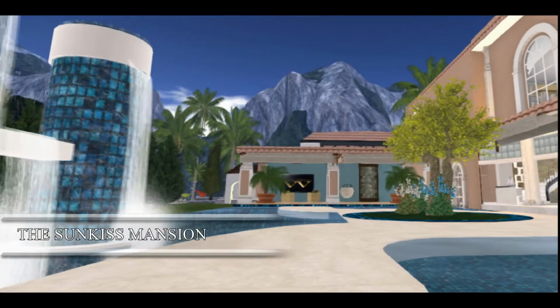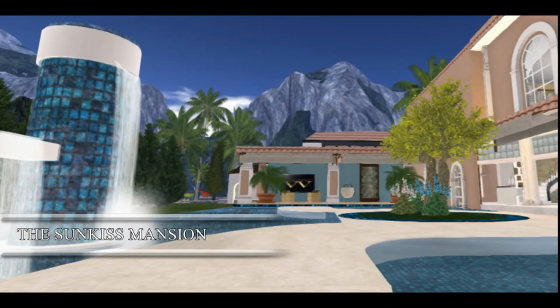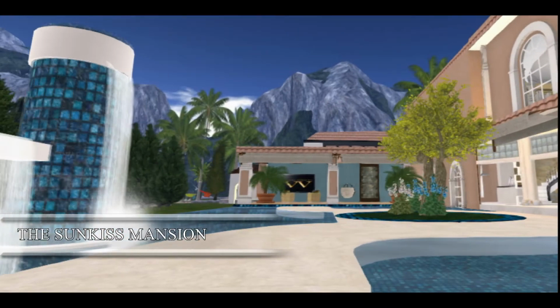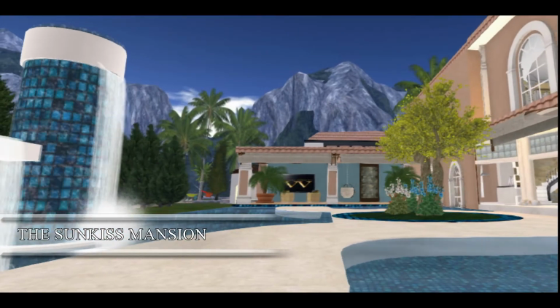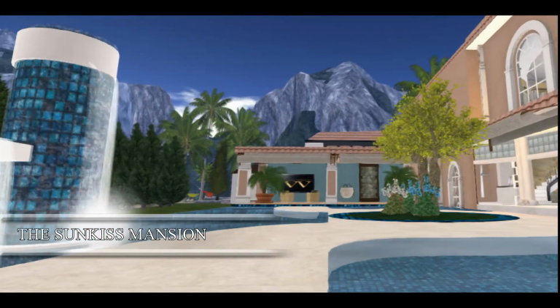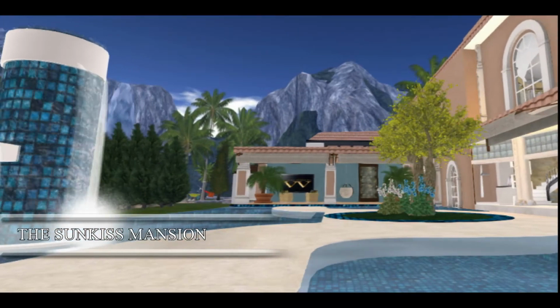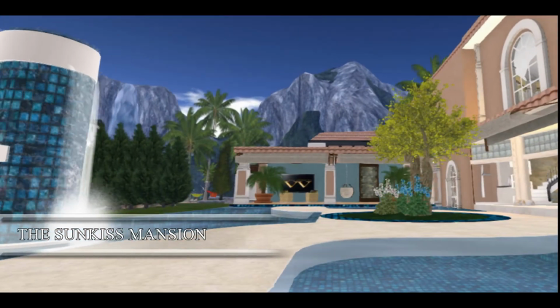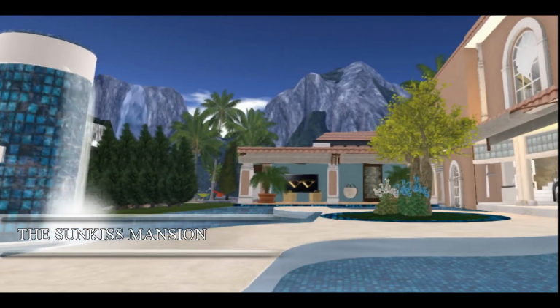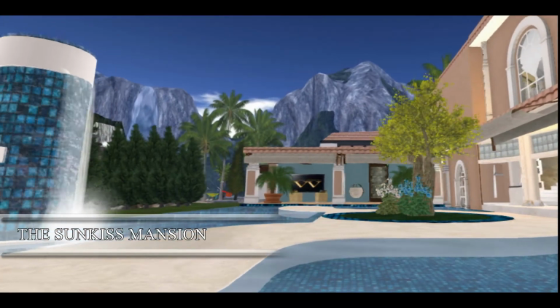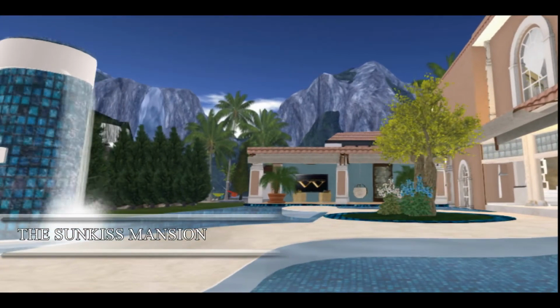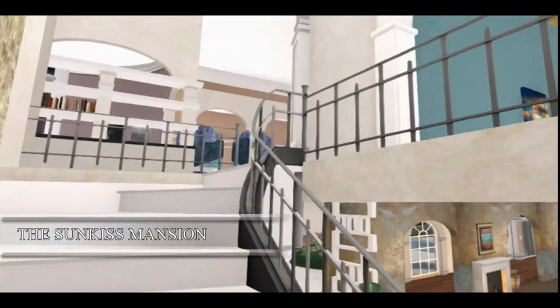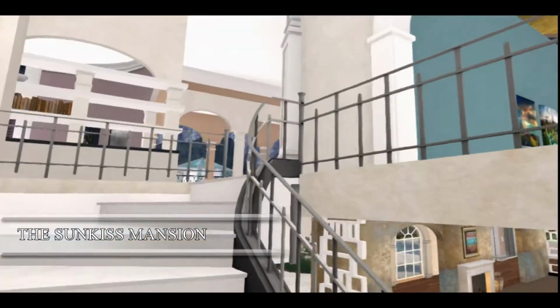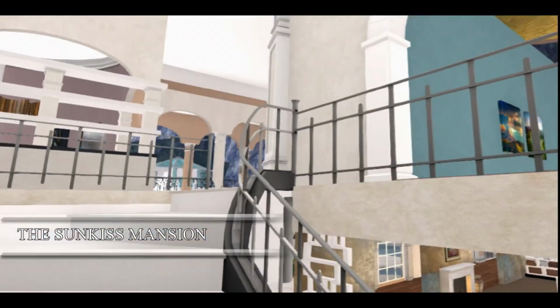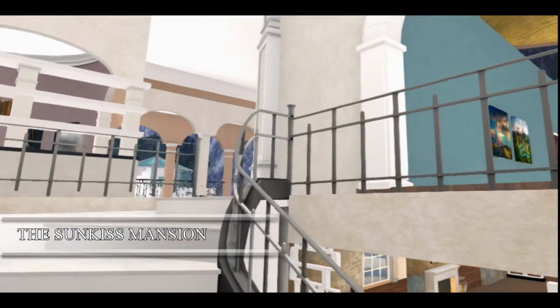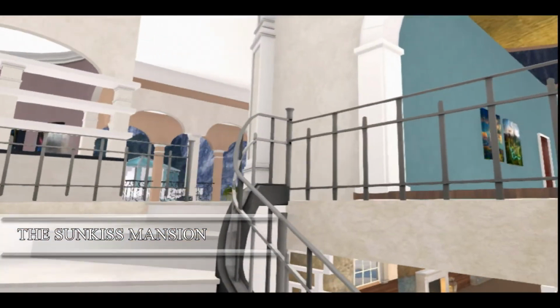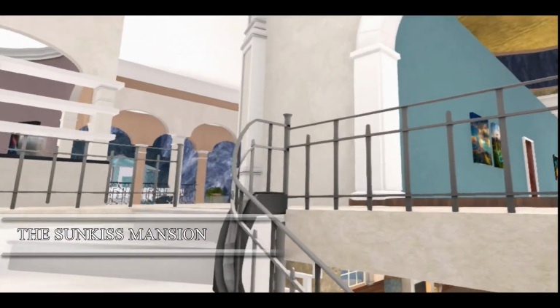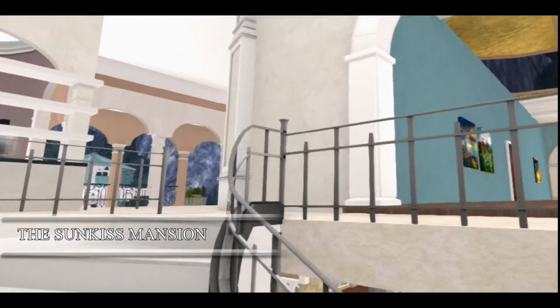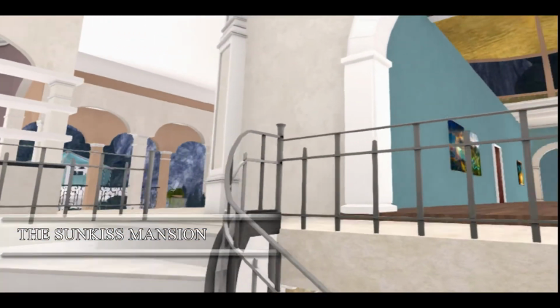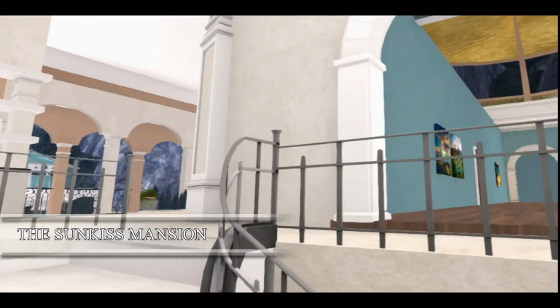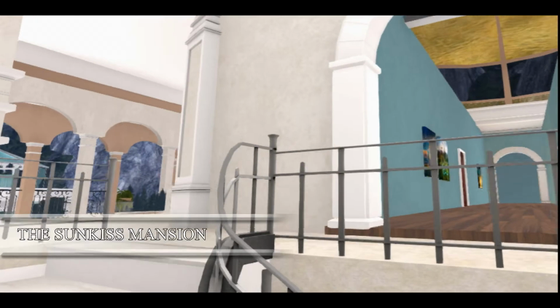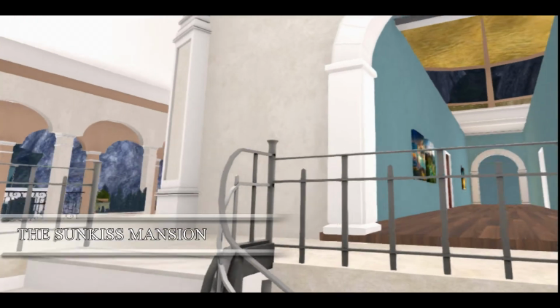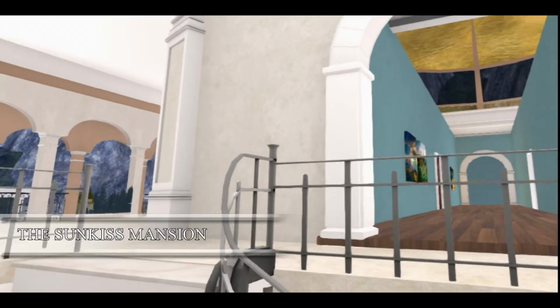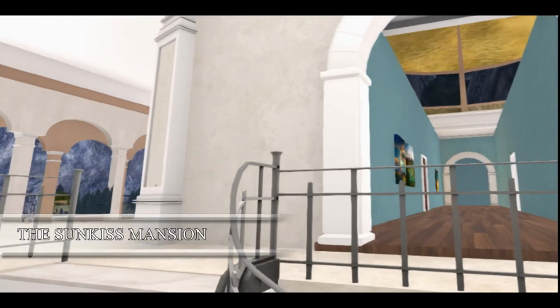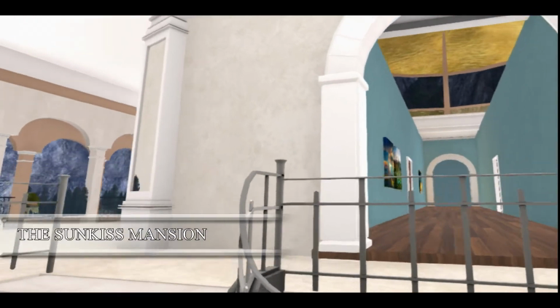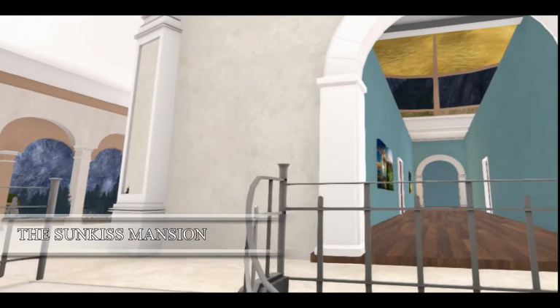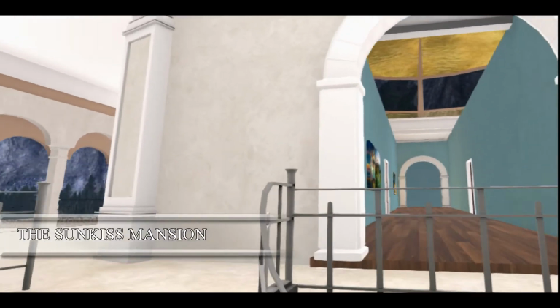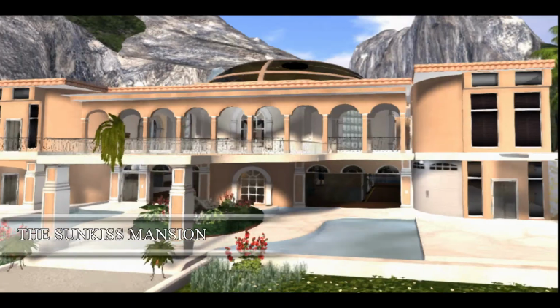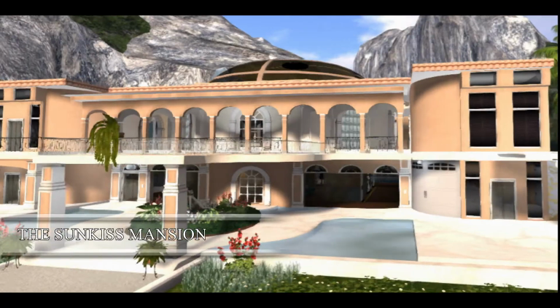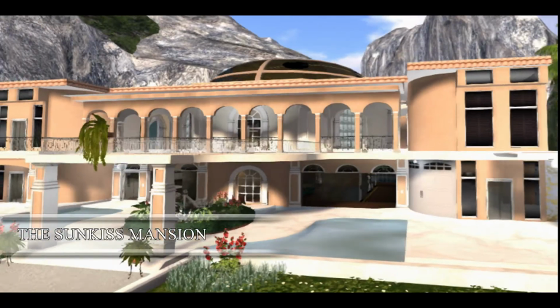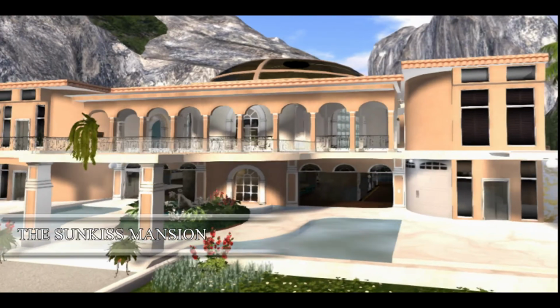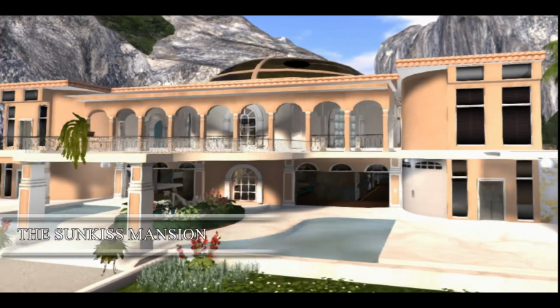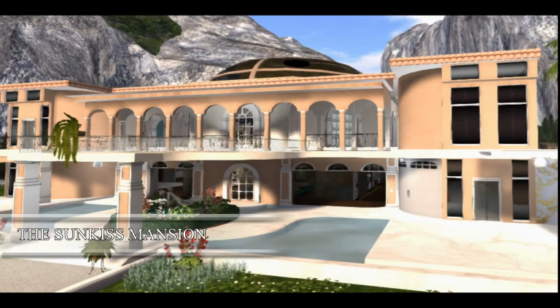There is more to see when you tour this home. All of the textures used on this home are also included.